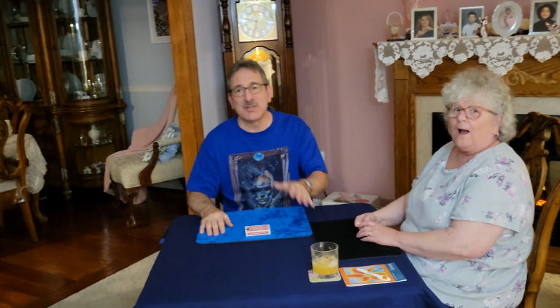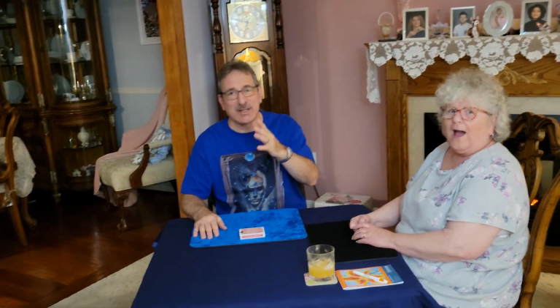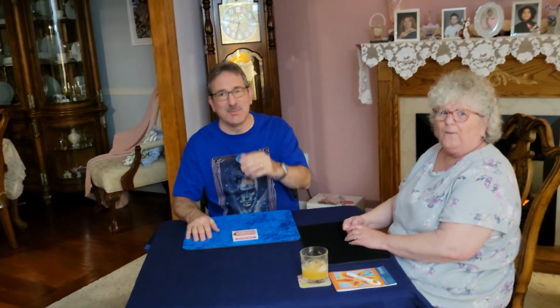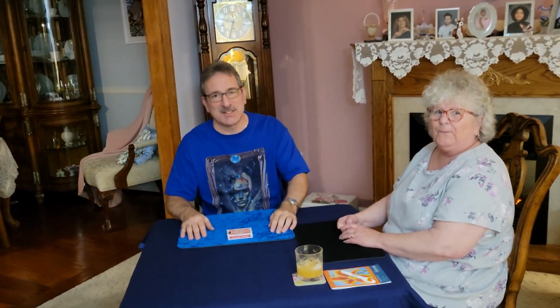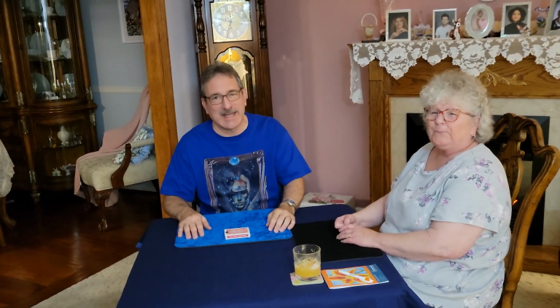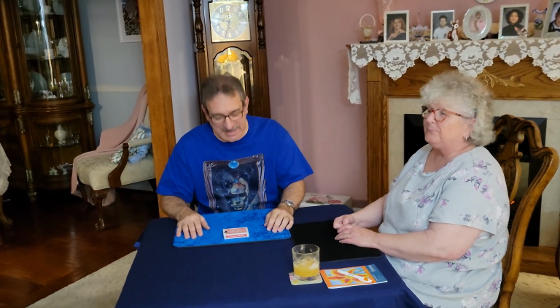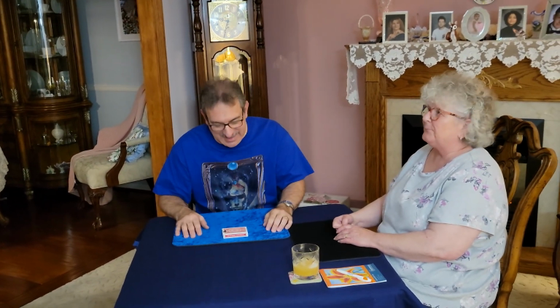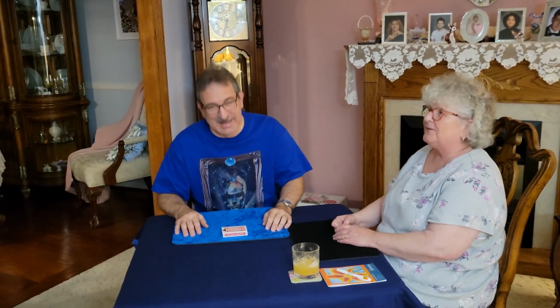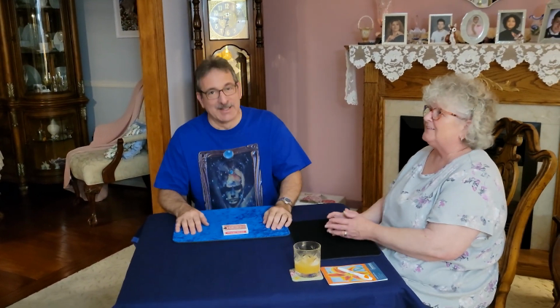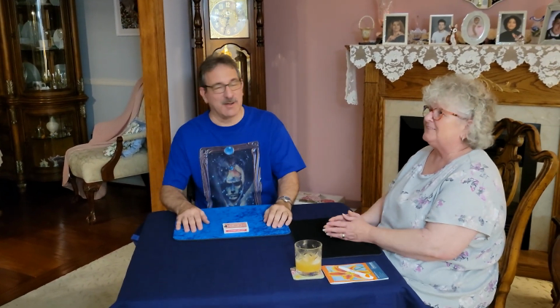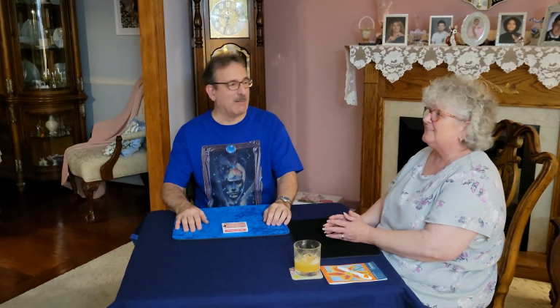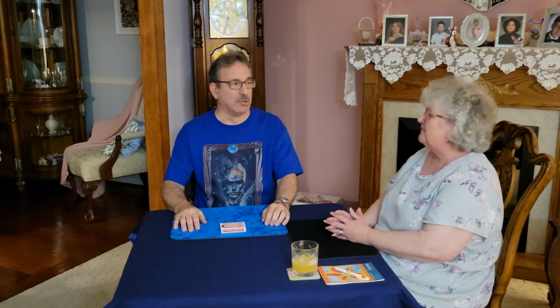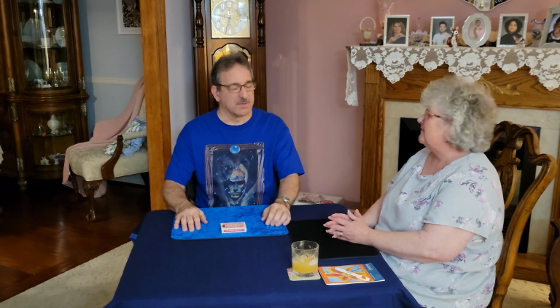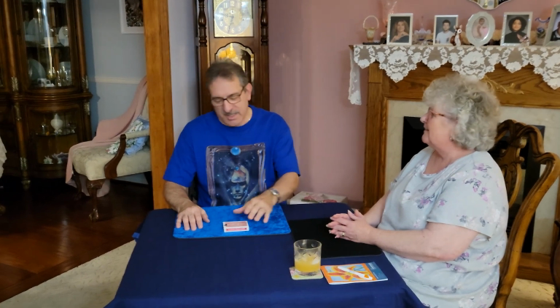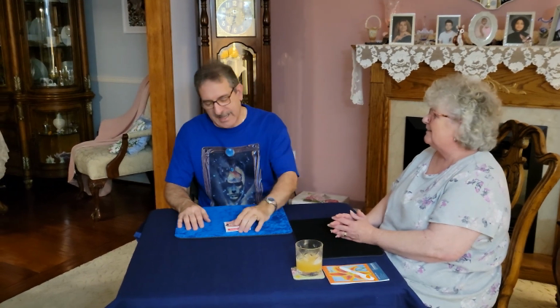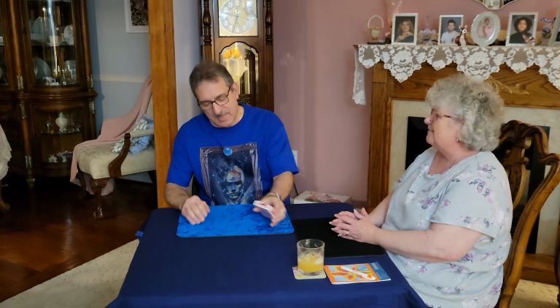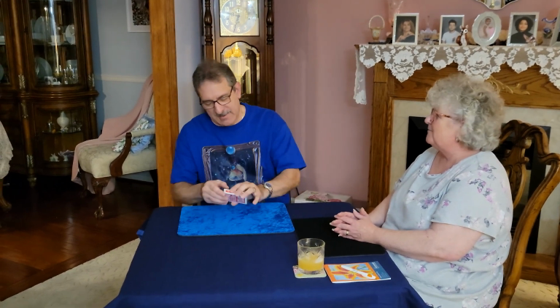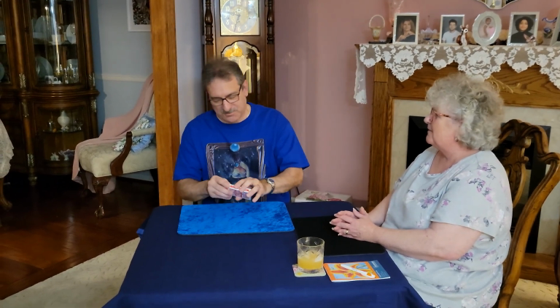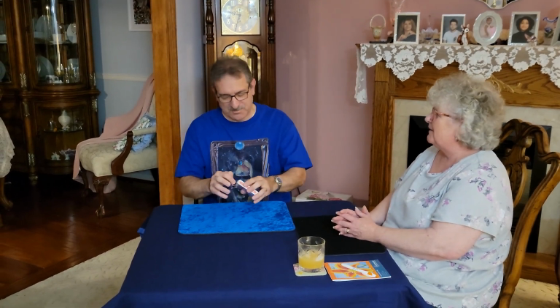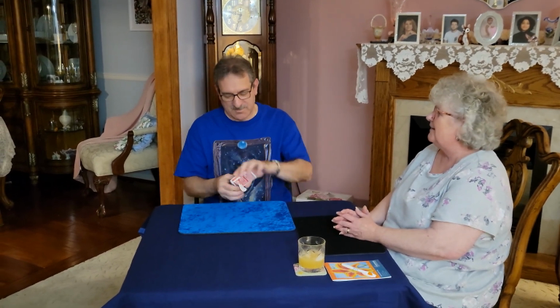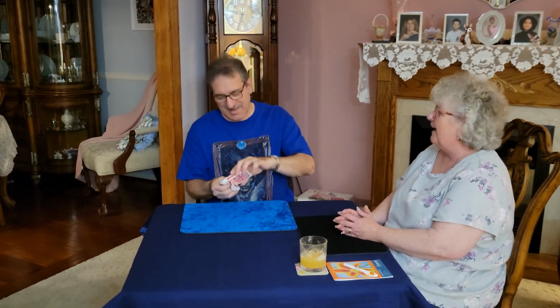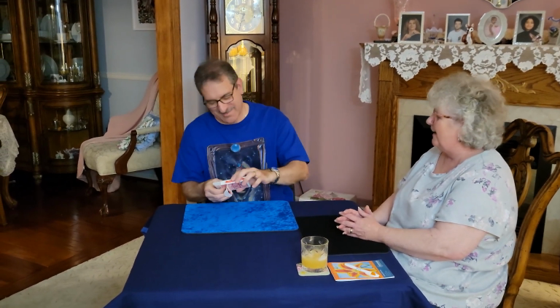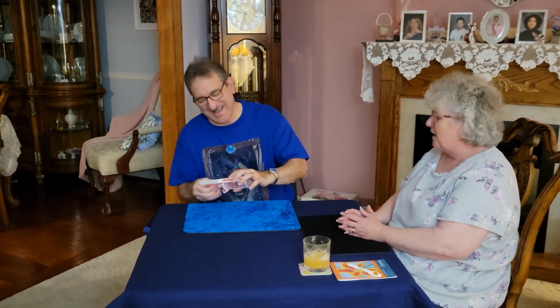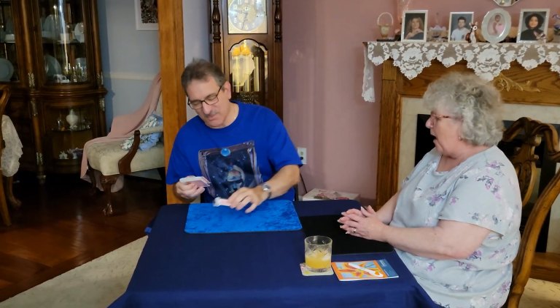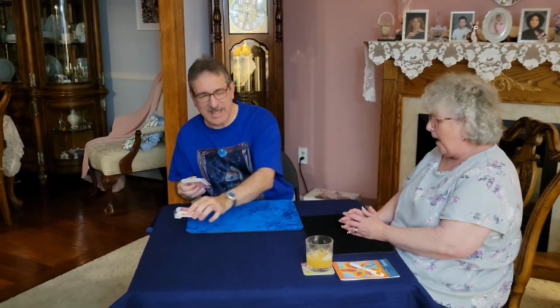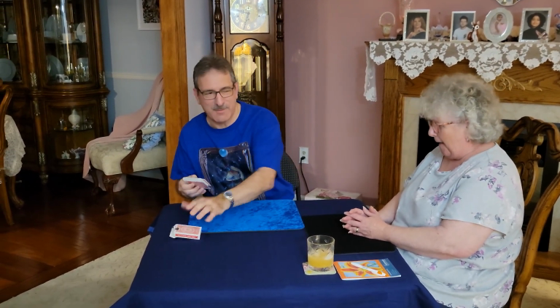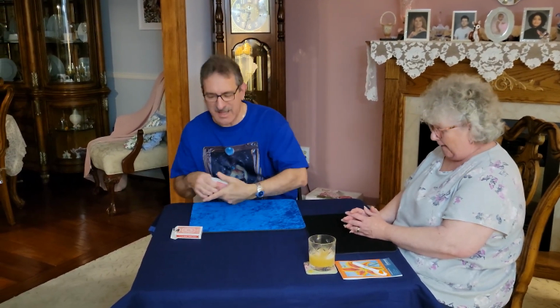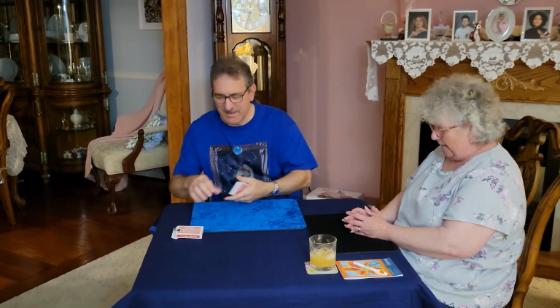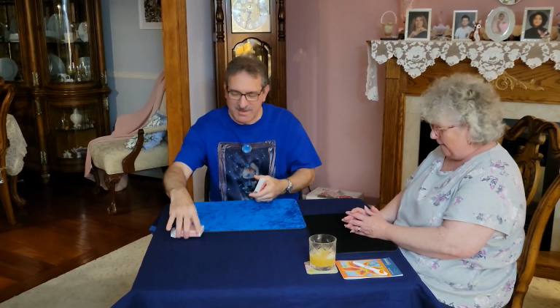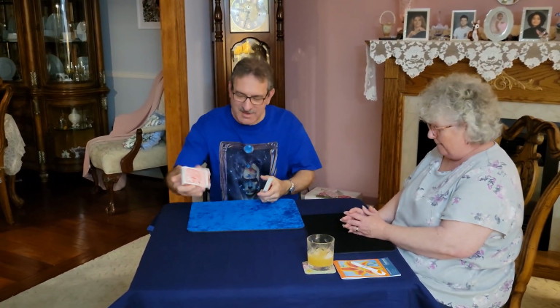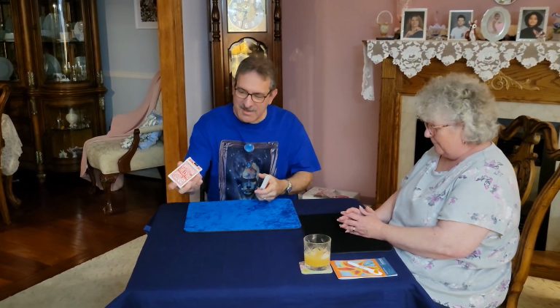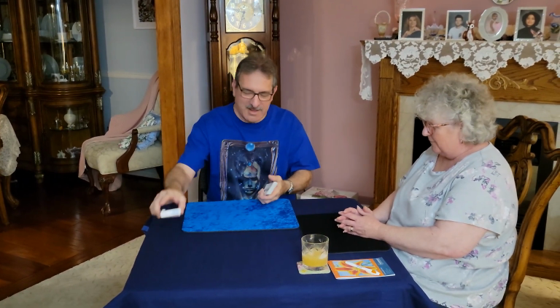I've been drinking too much today. Talk about bloopers. Okay, don't laugh at me.